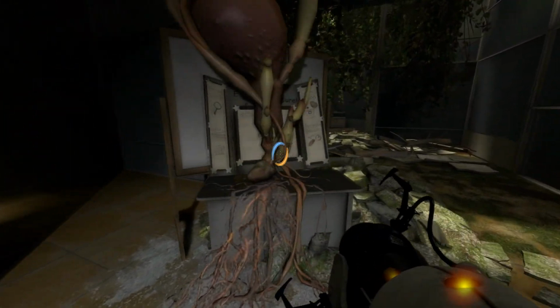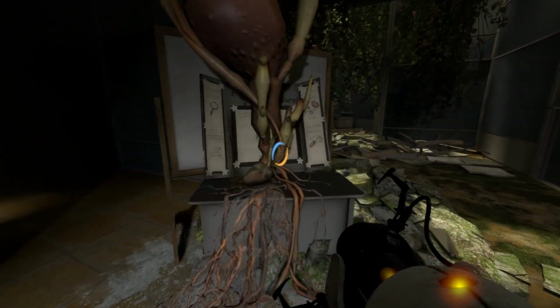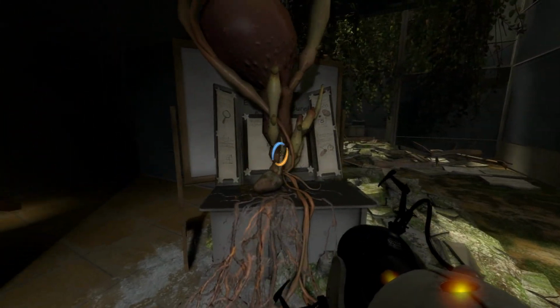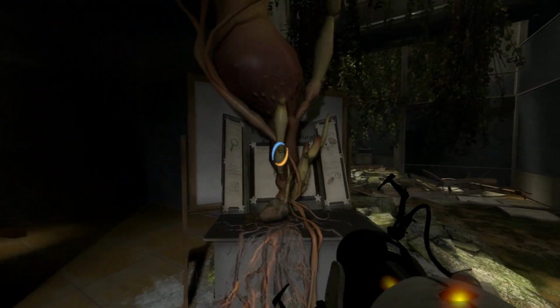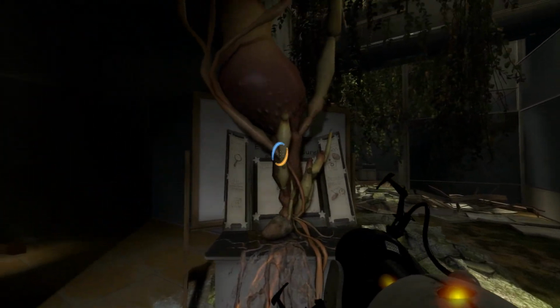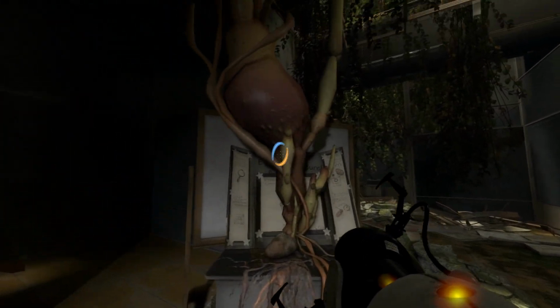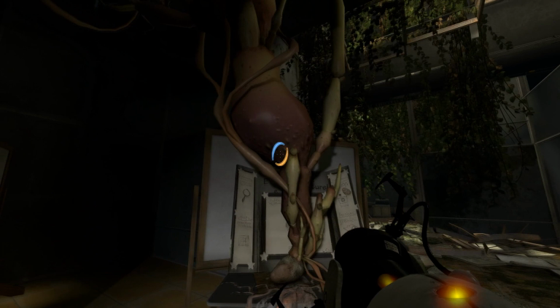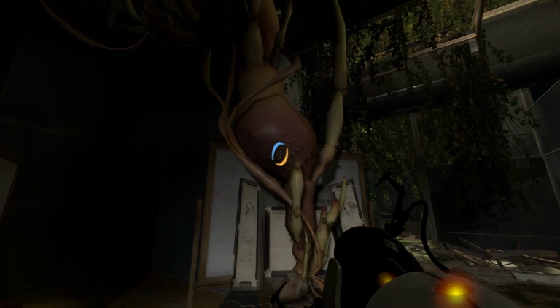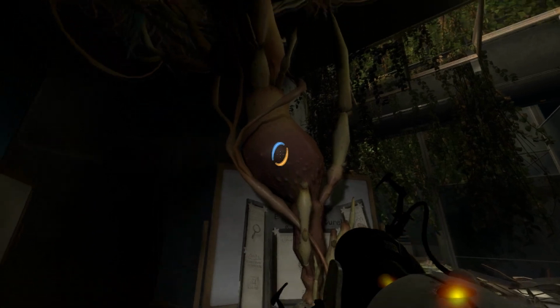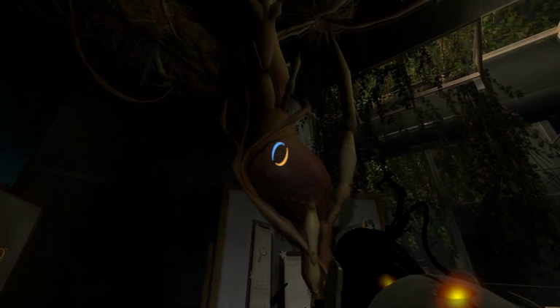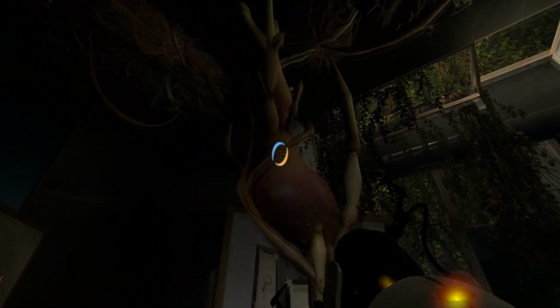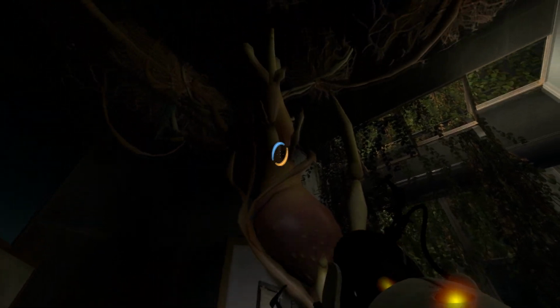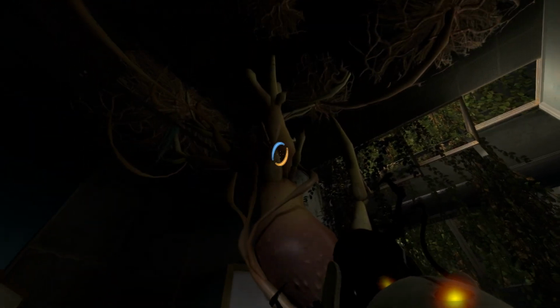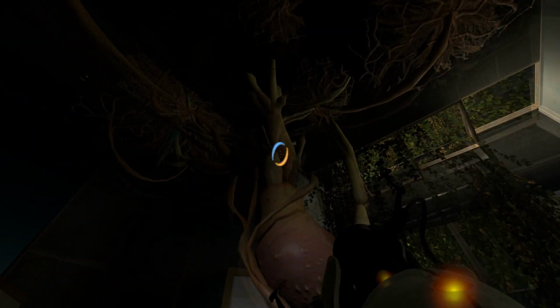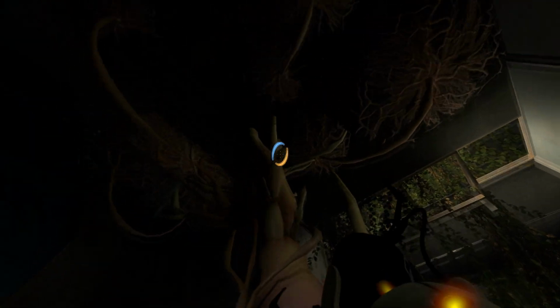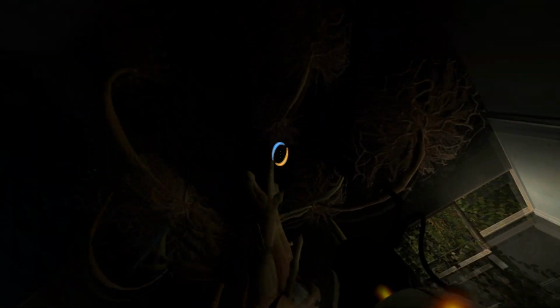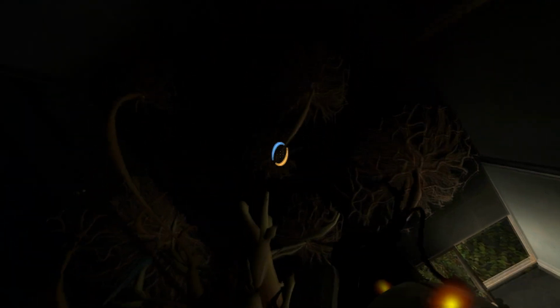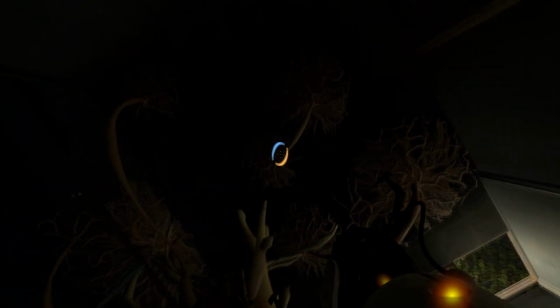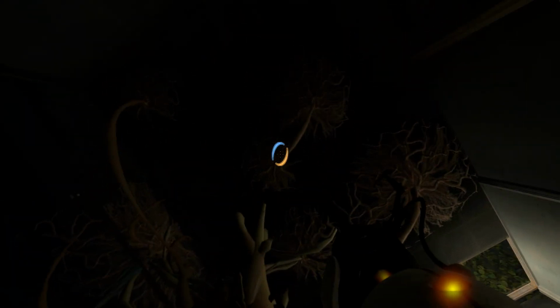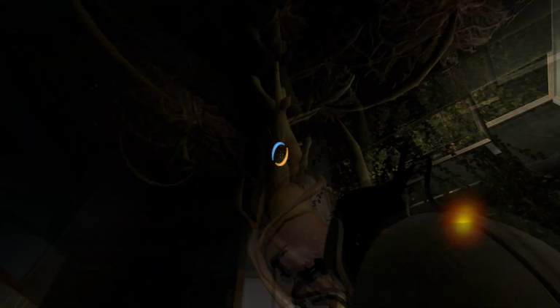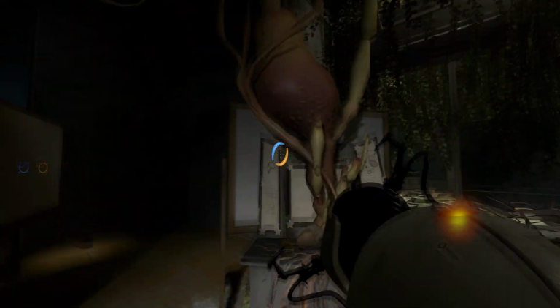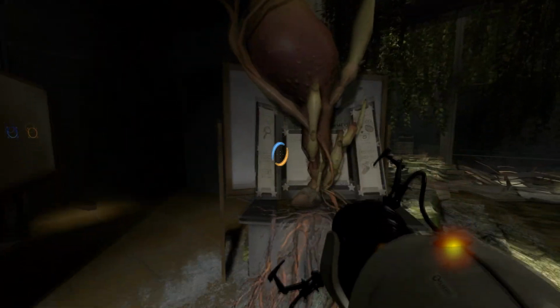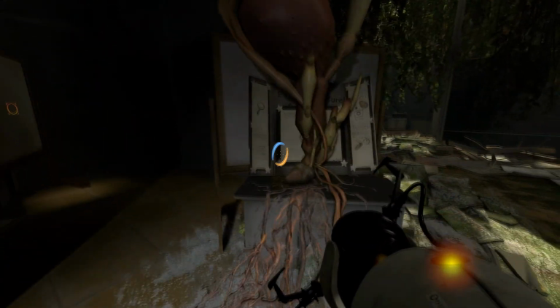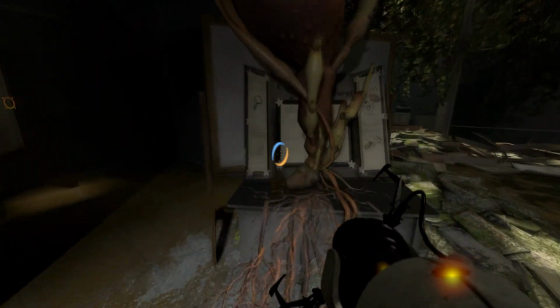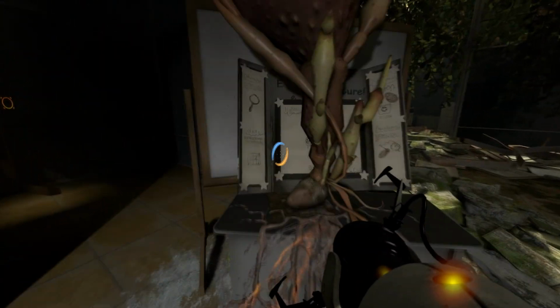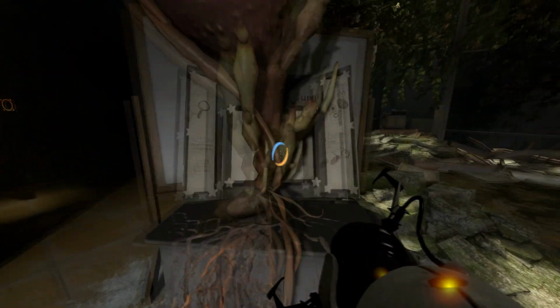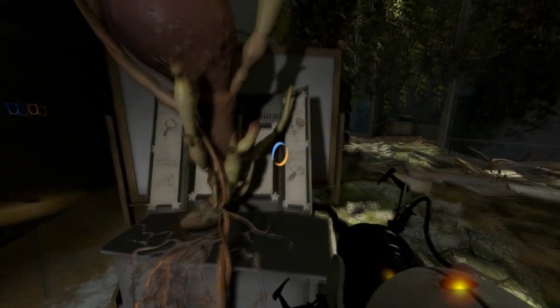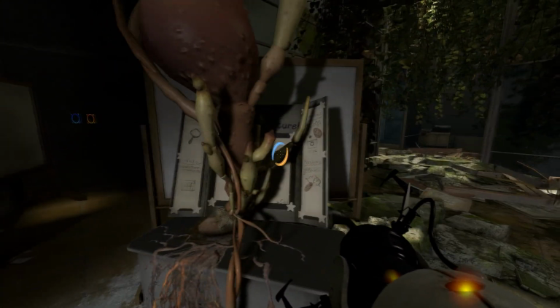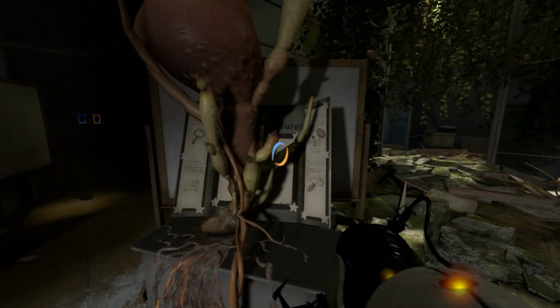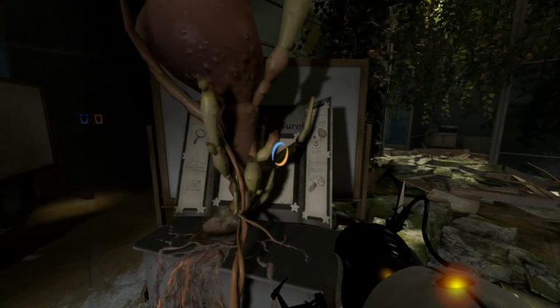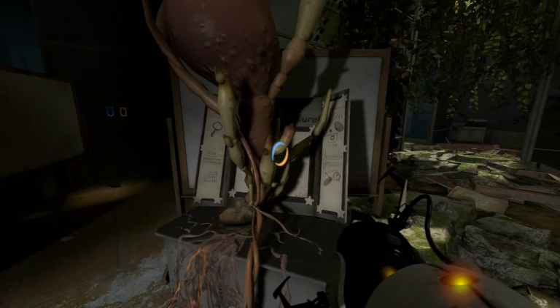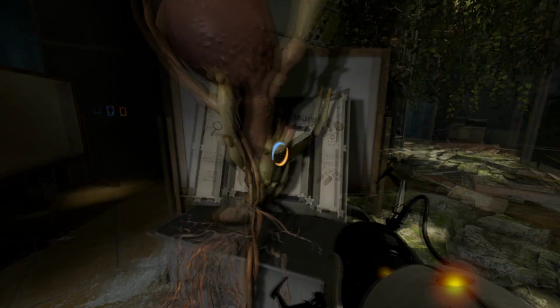Look at that, it's growing right up into the ceiling. The whole place is probably overrun with potatoes at this point, isn't it? At least you won't starve, though.